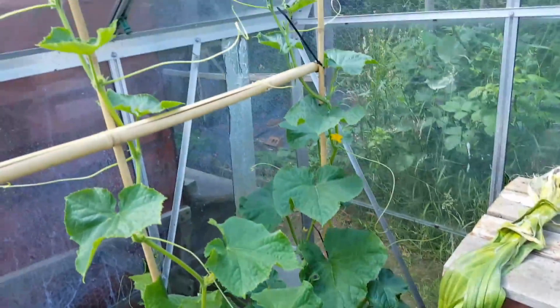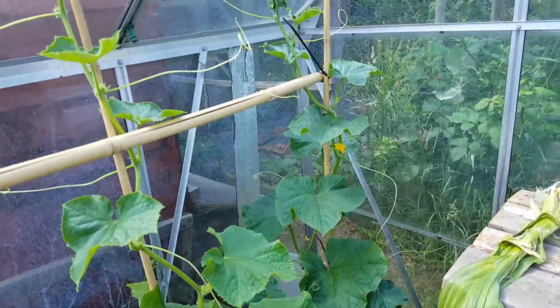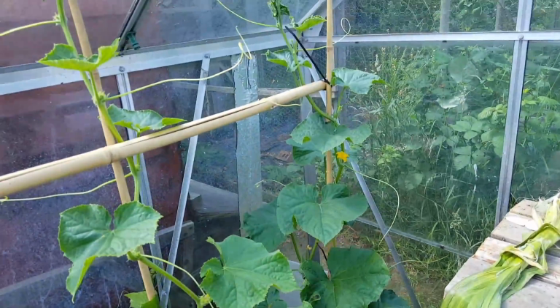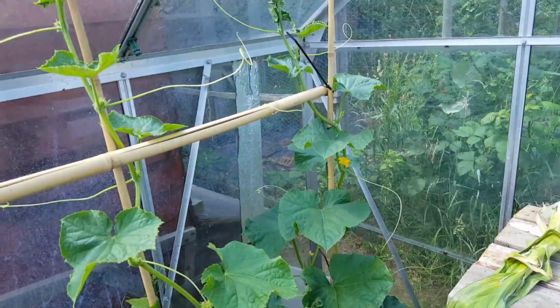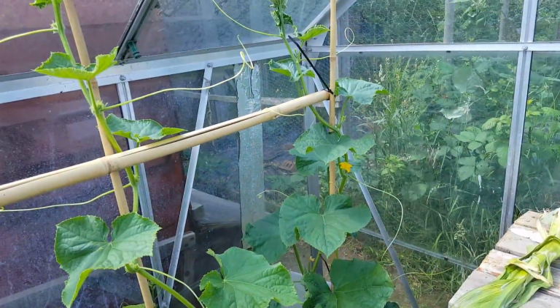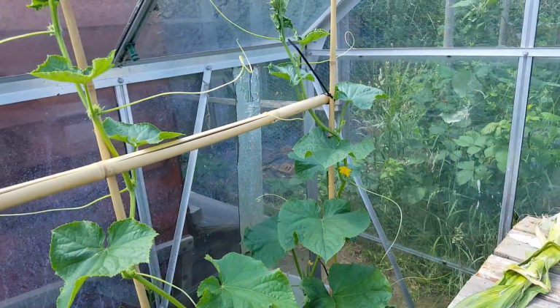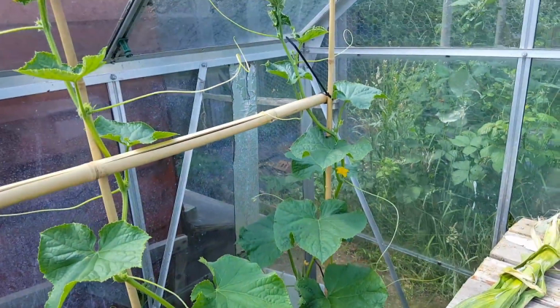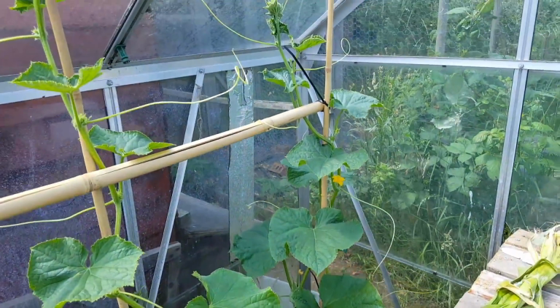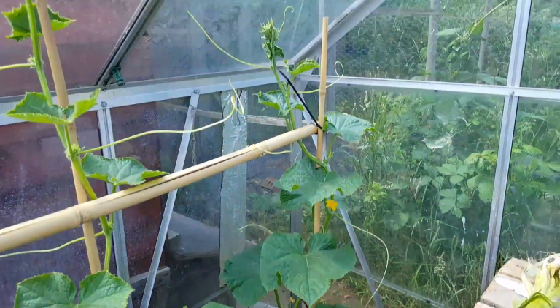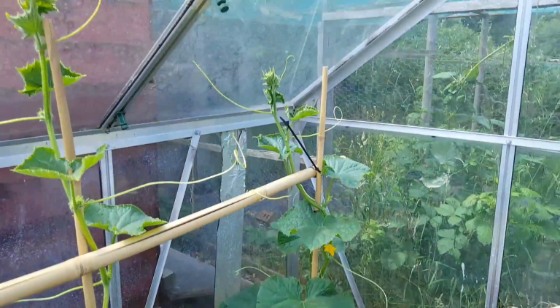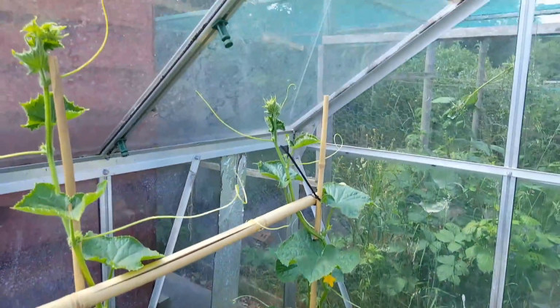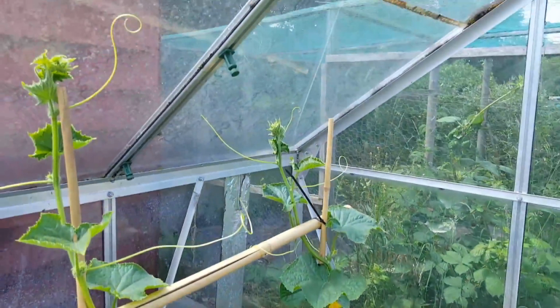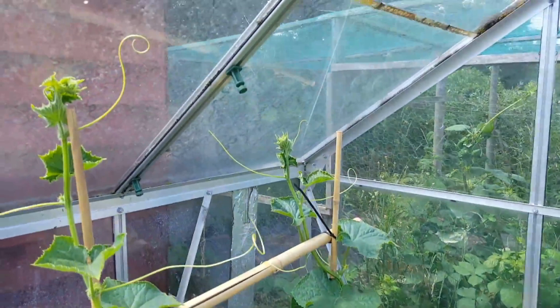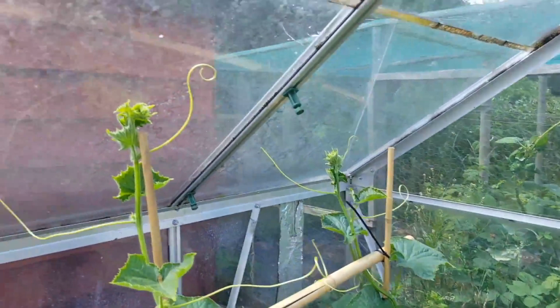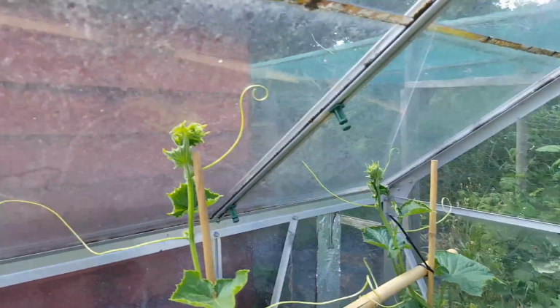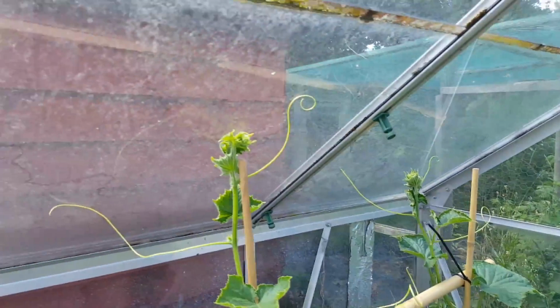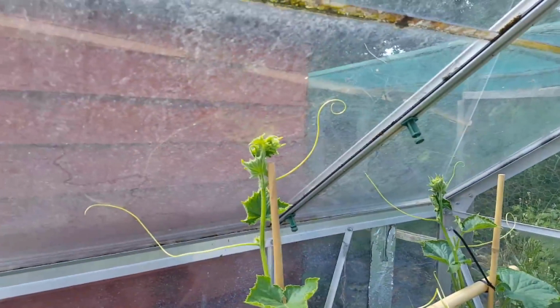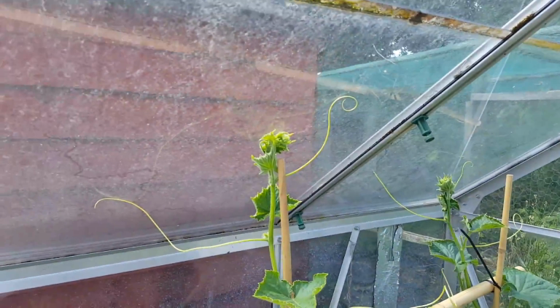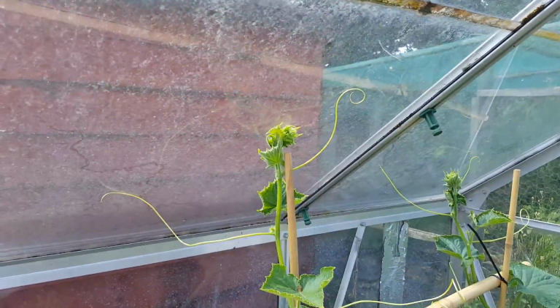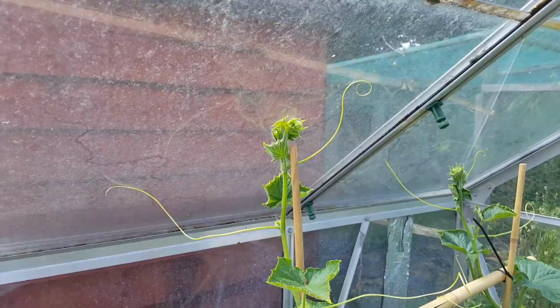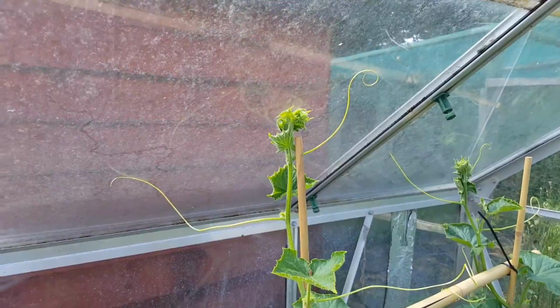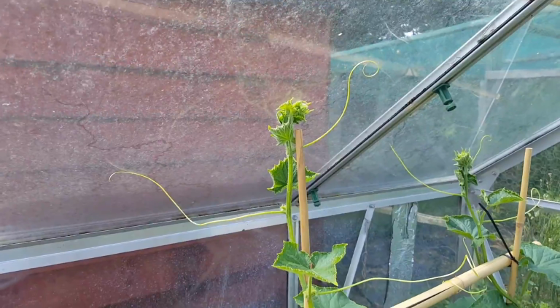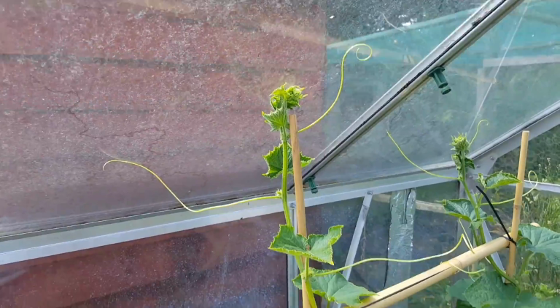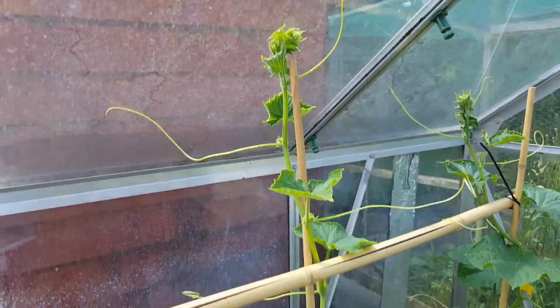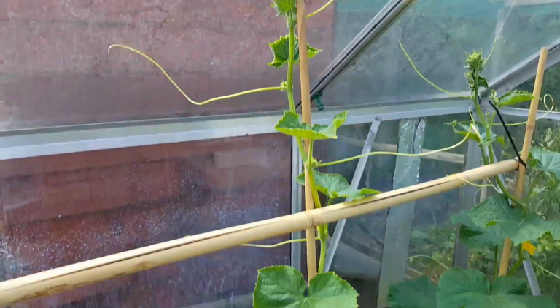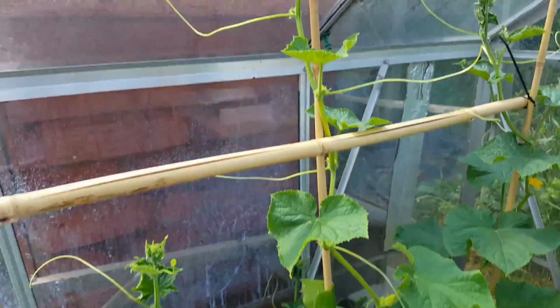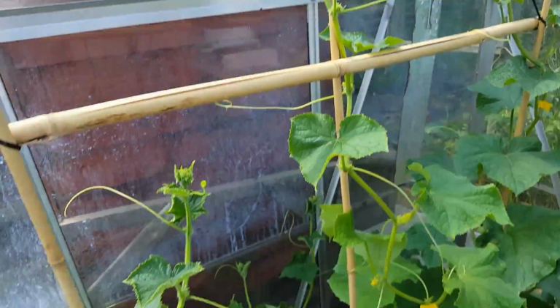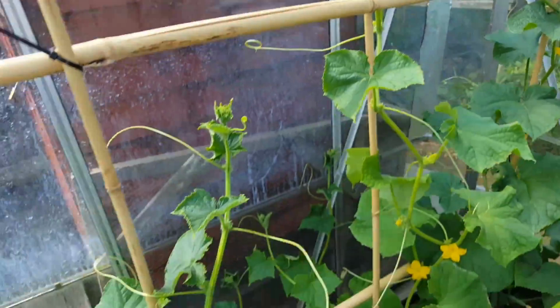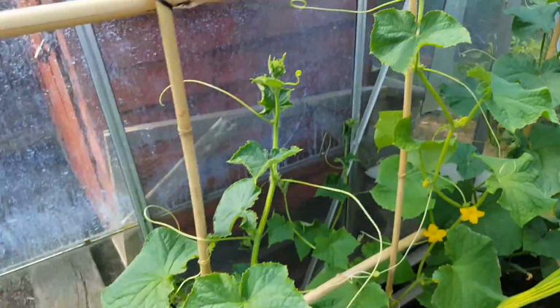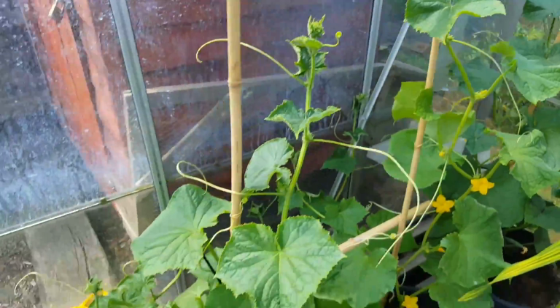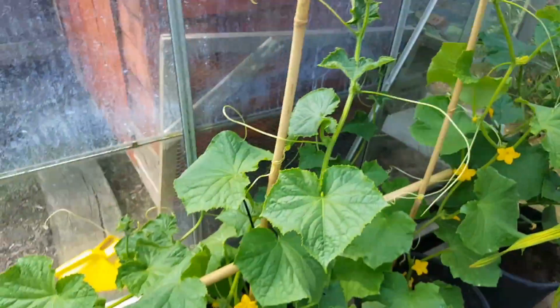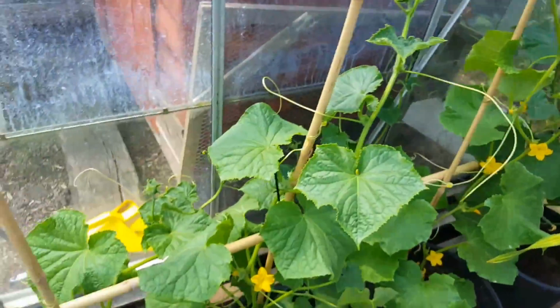Cucumbers doing really well. I mean they're right up to the window now, really fanning out.